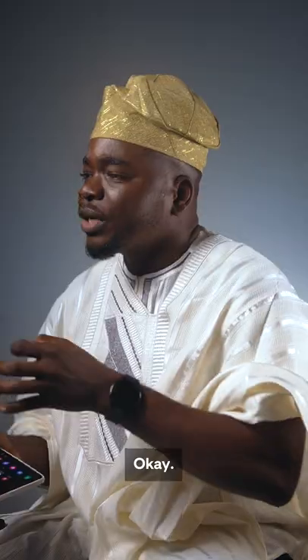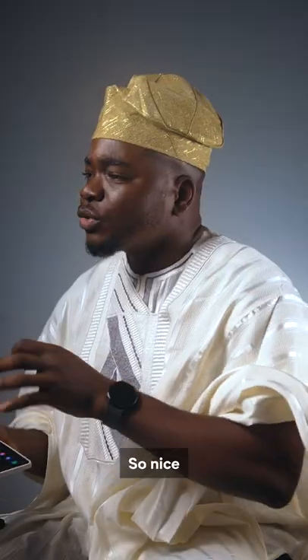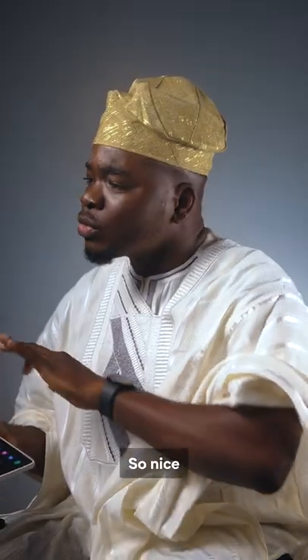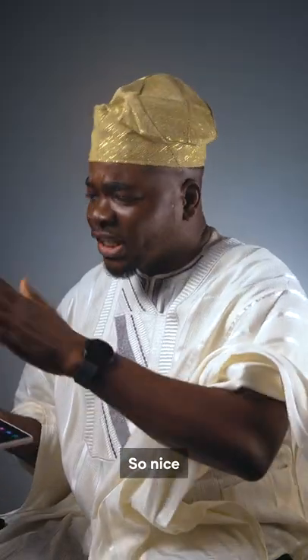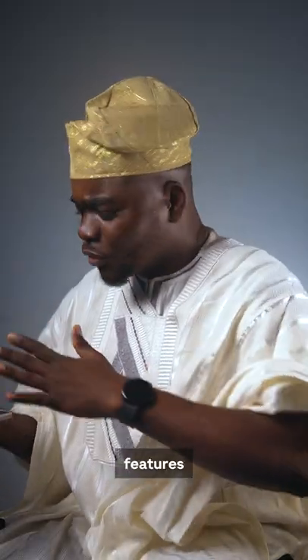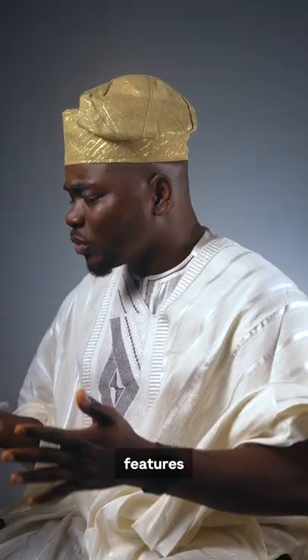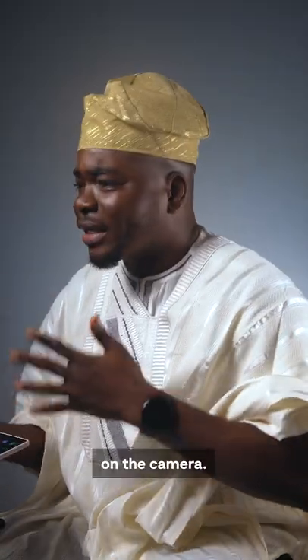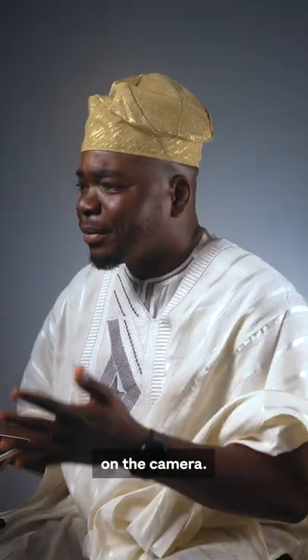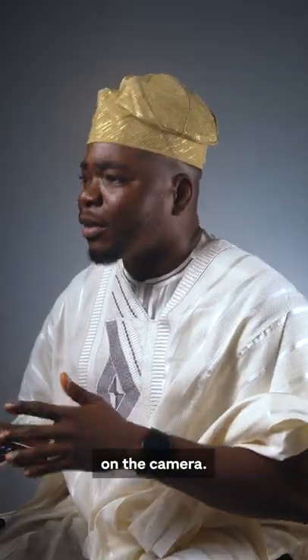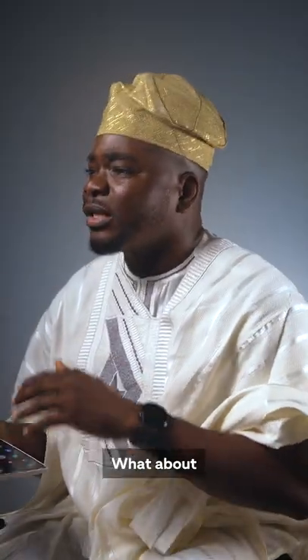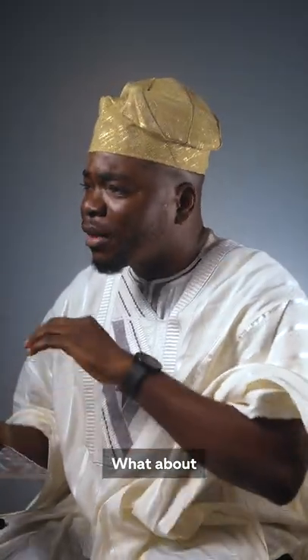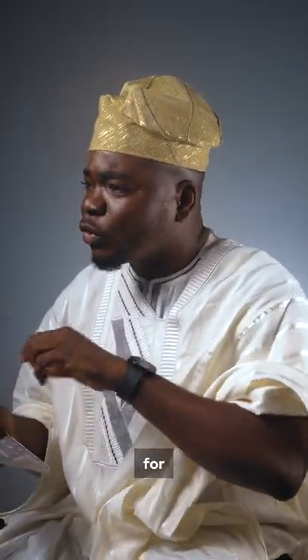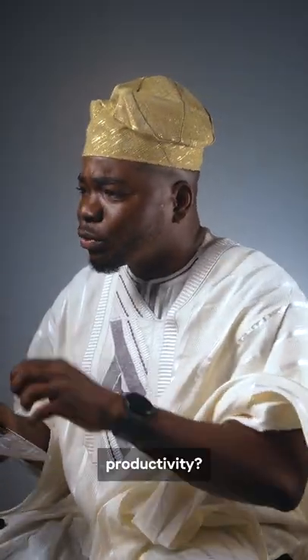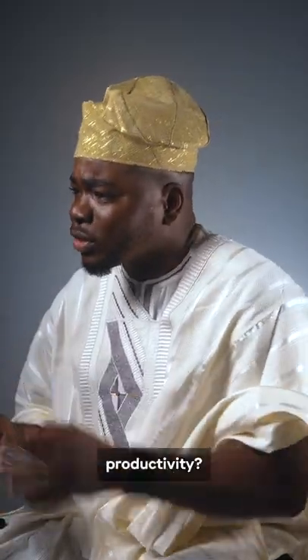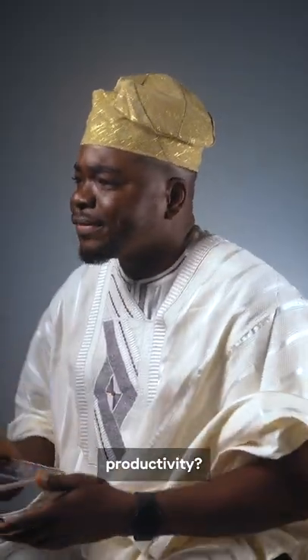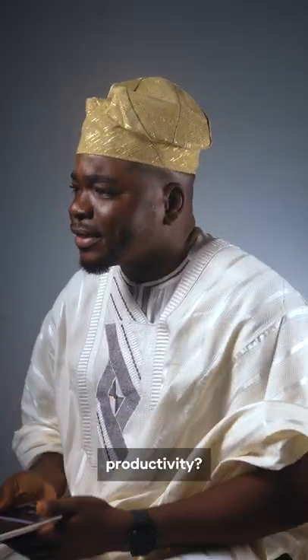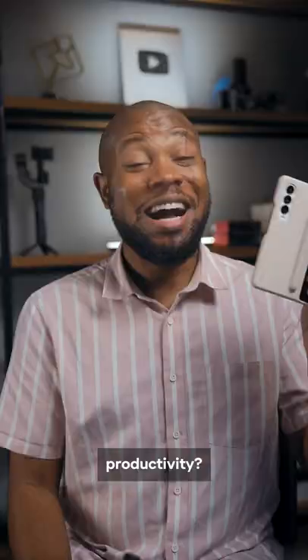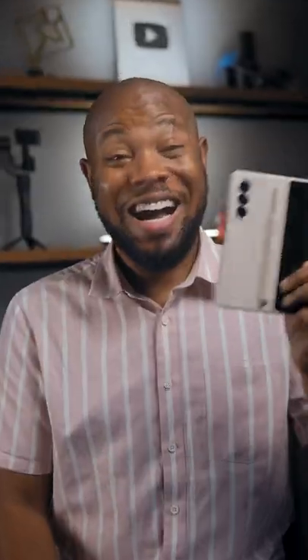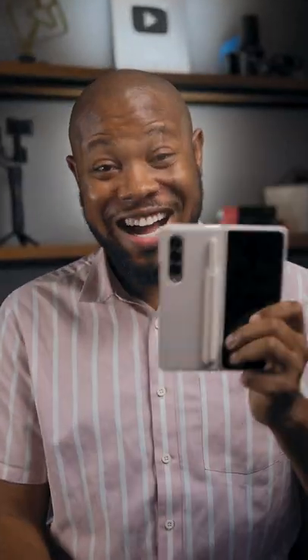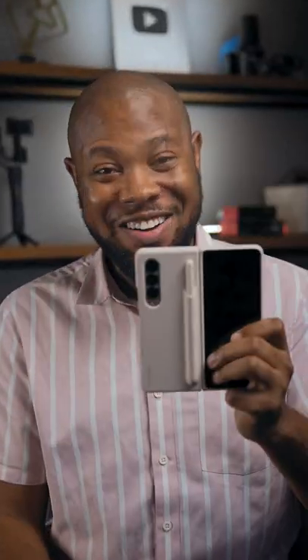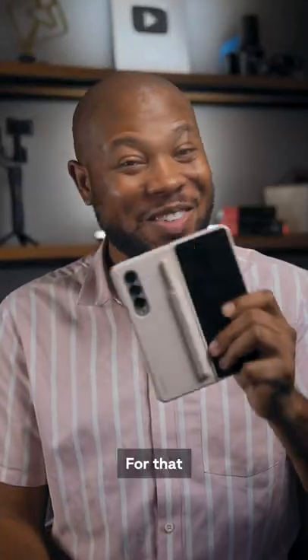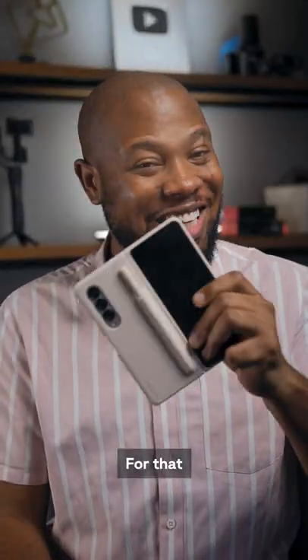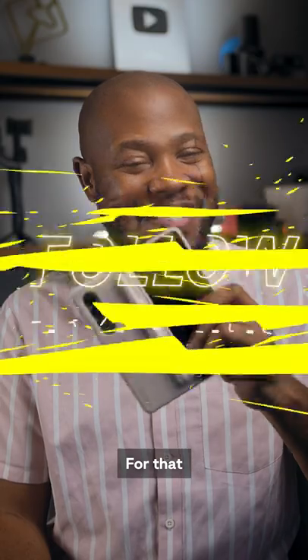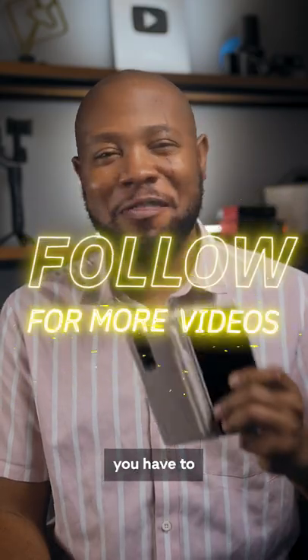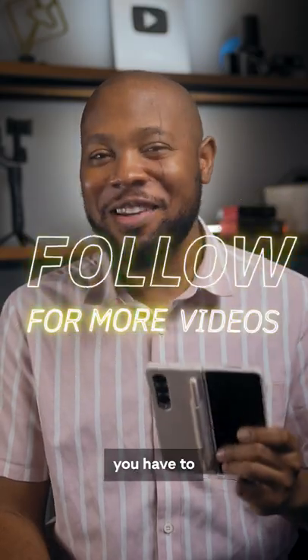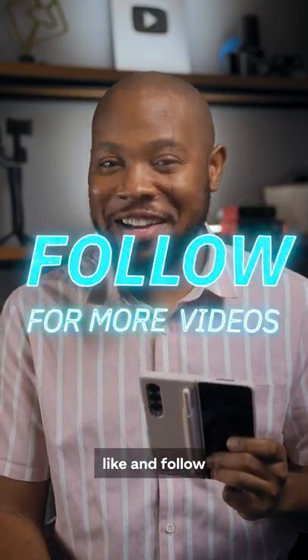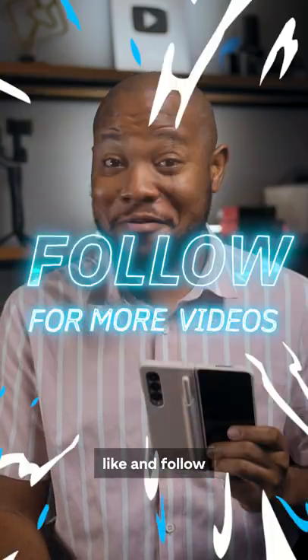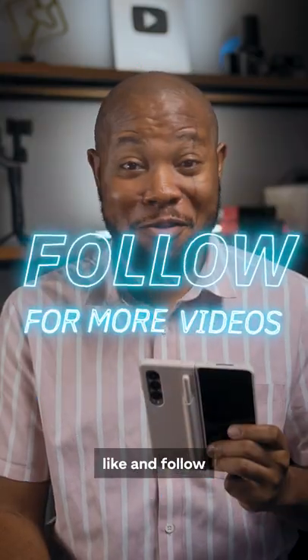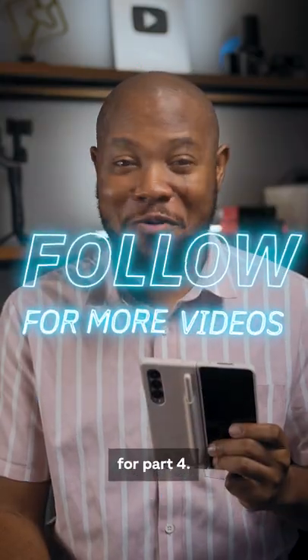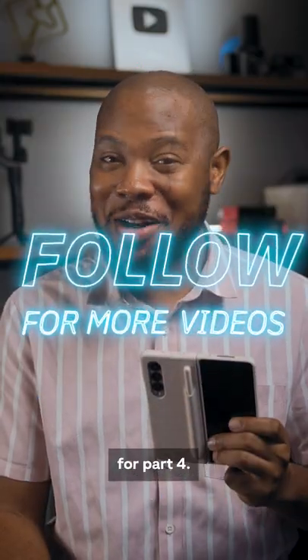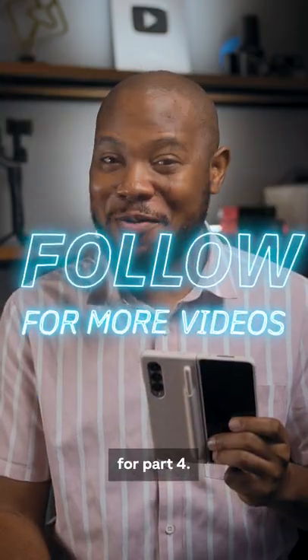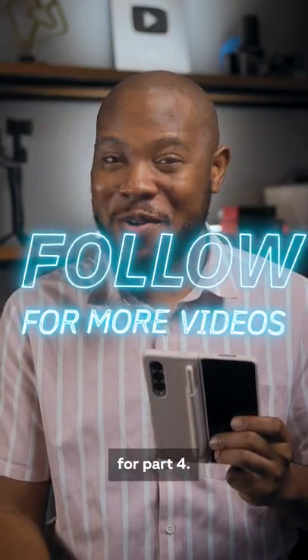Nice features on the camera — but what about for productivity? For that, you have to like and follow for part 4.